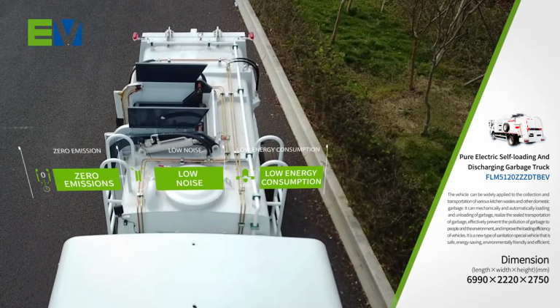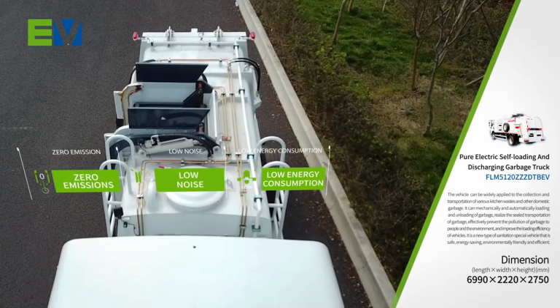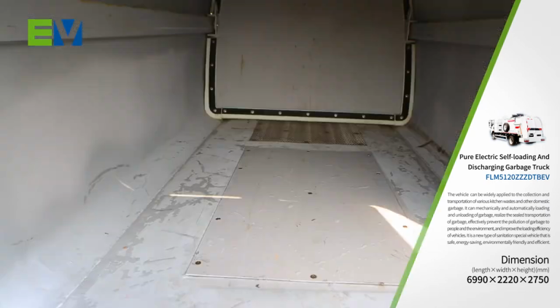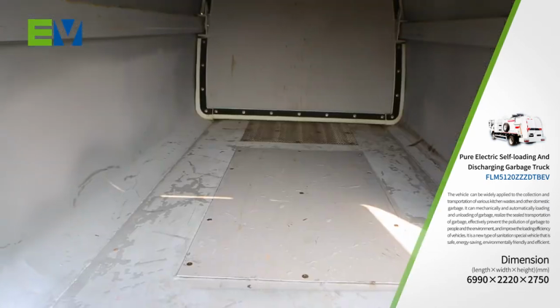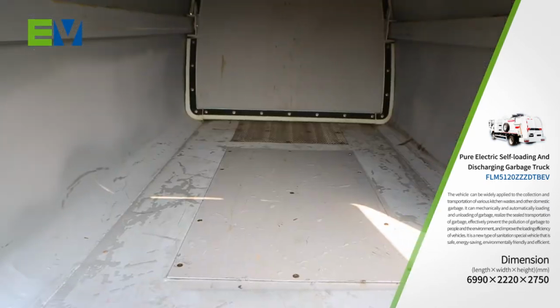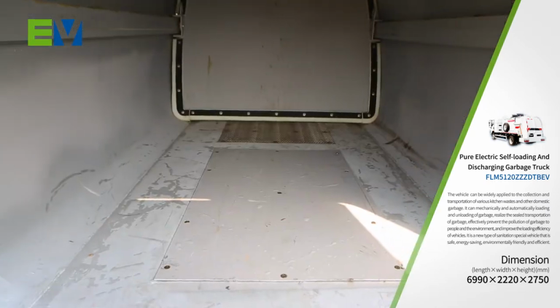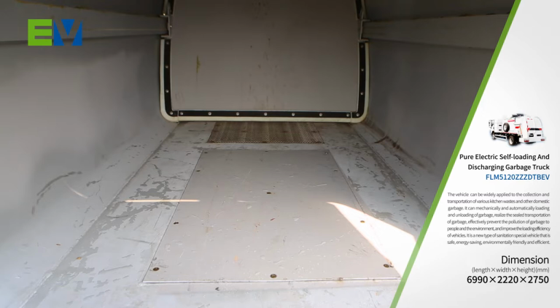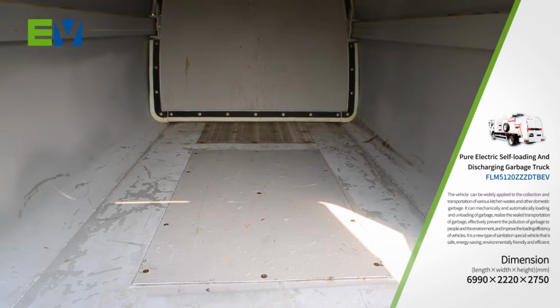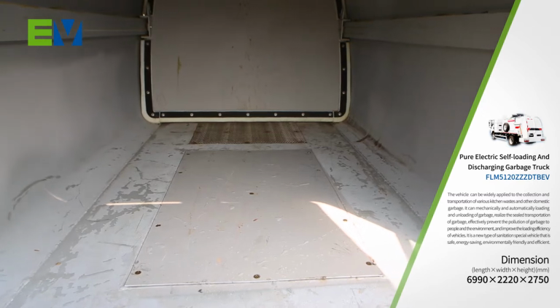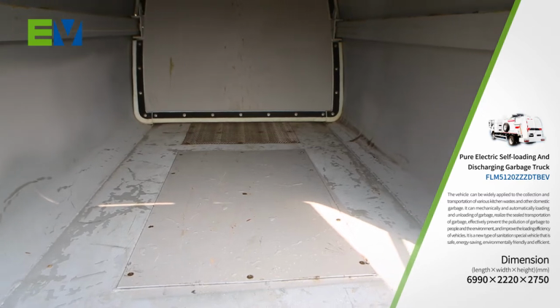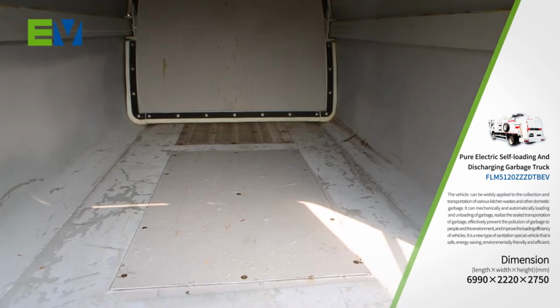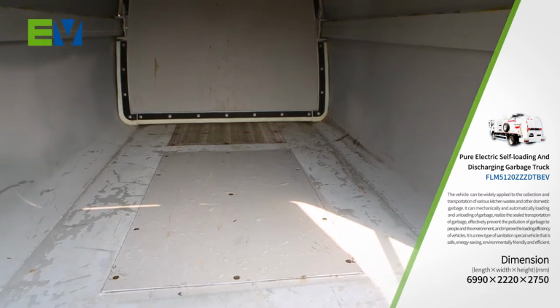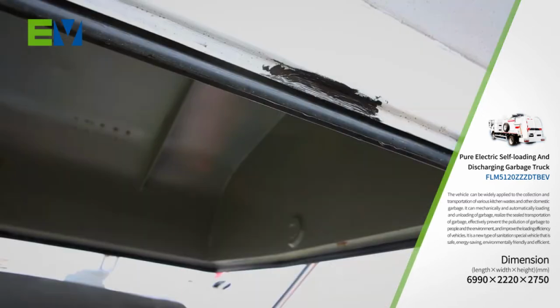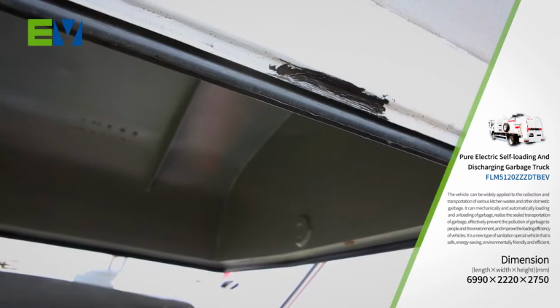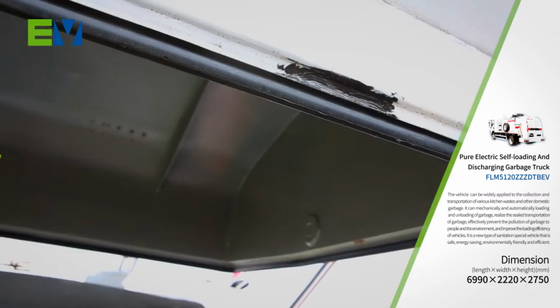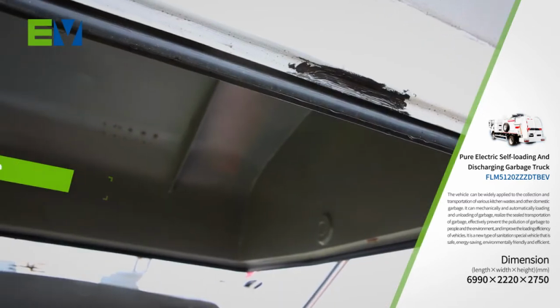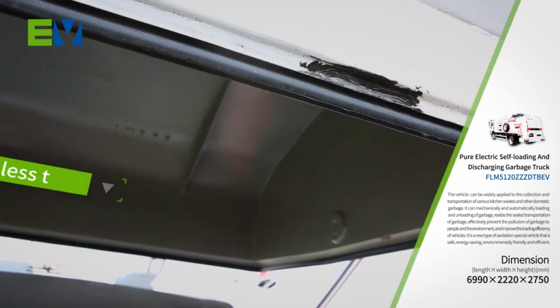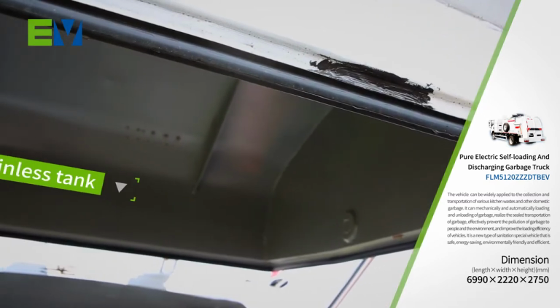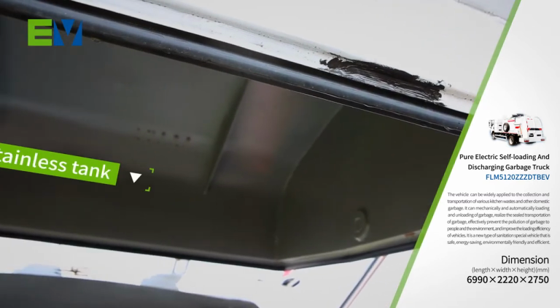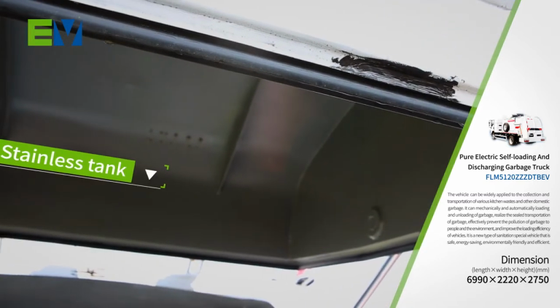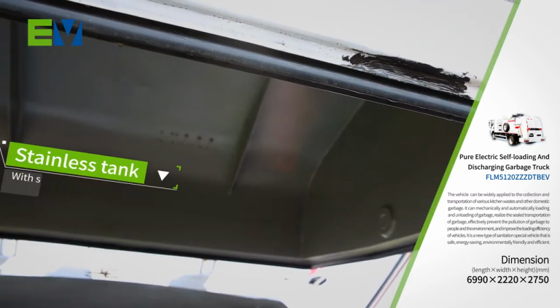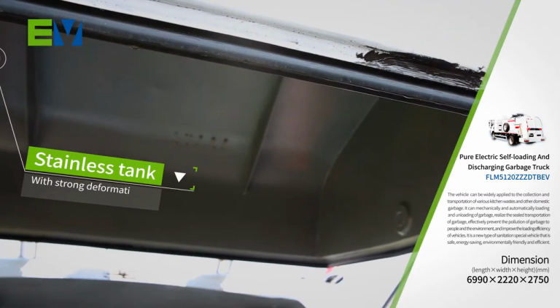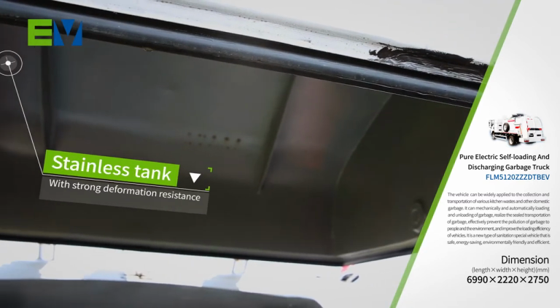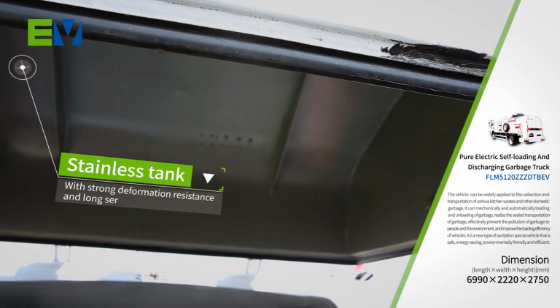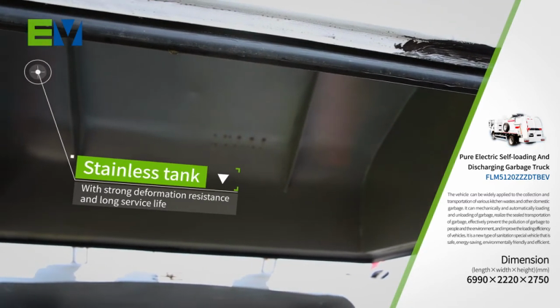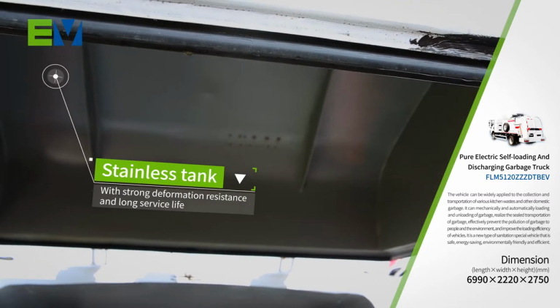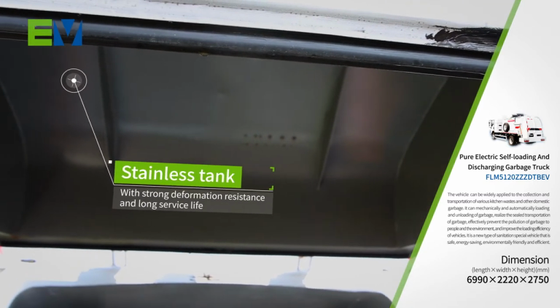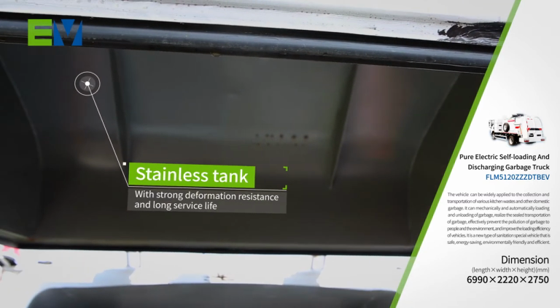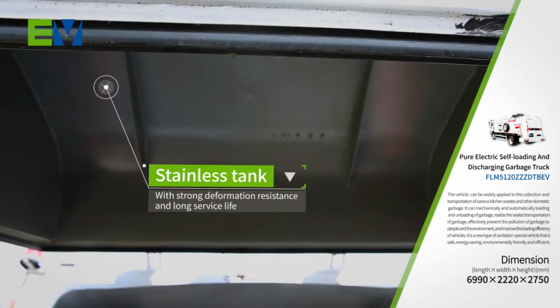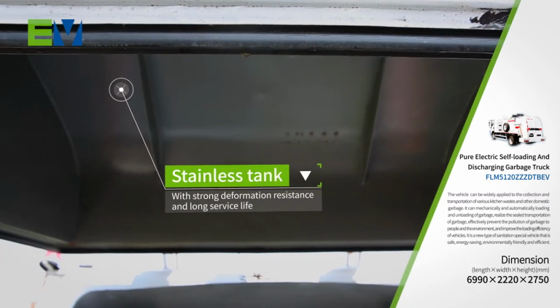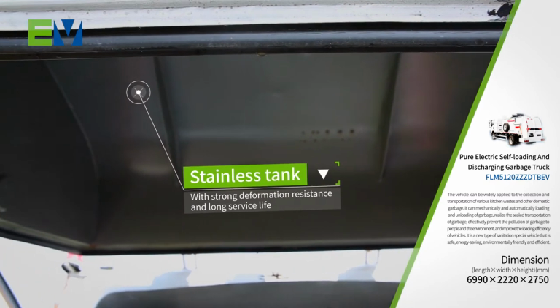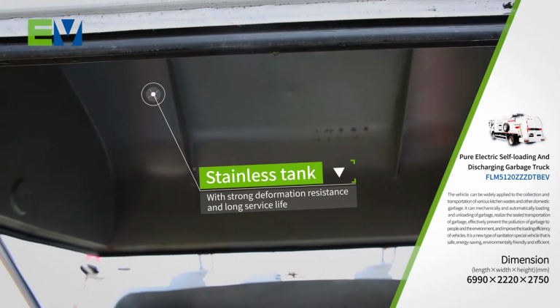The tank is made of stainless steel, which is not easy to be rusted, with strong deformation resistance and long service life.